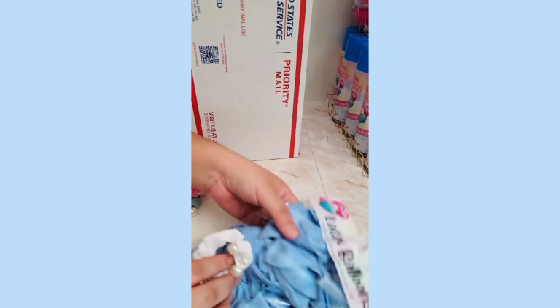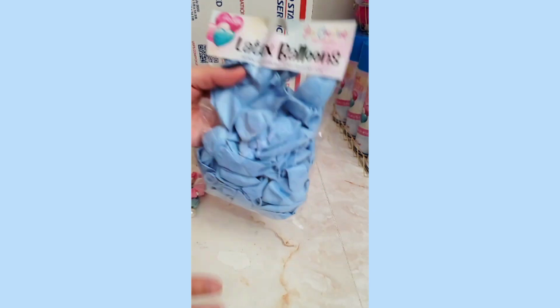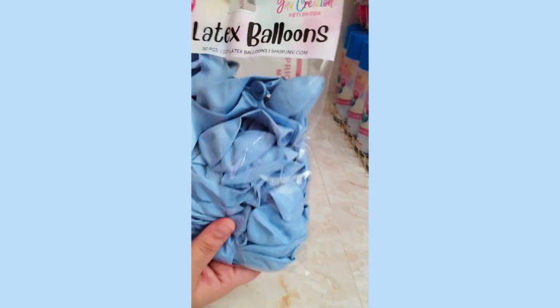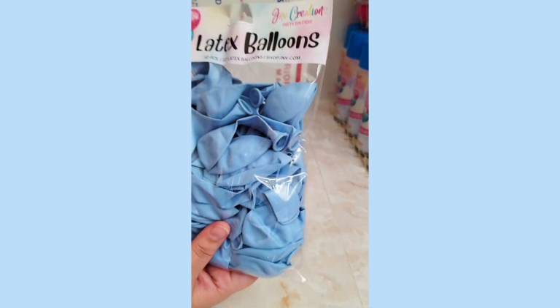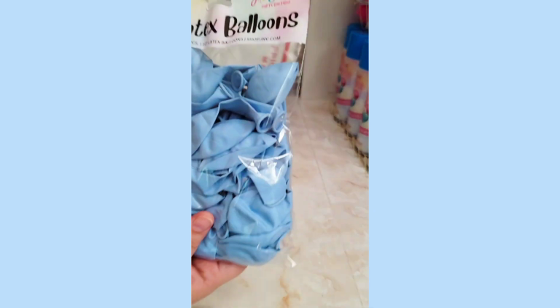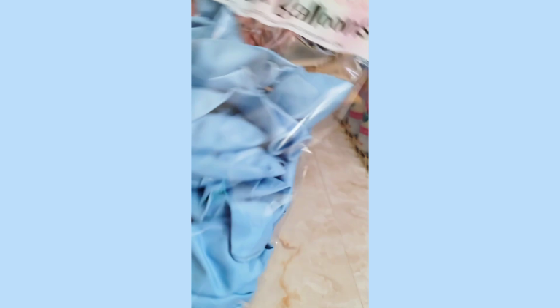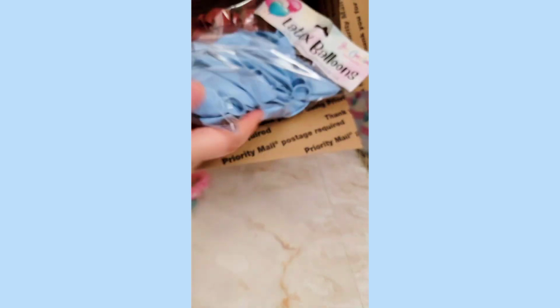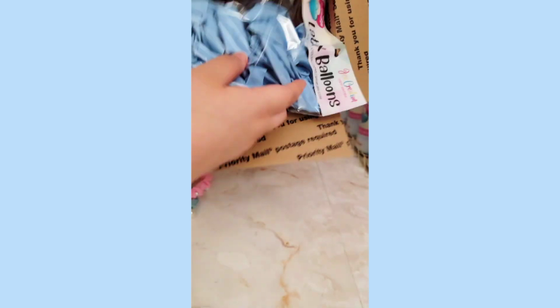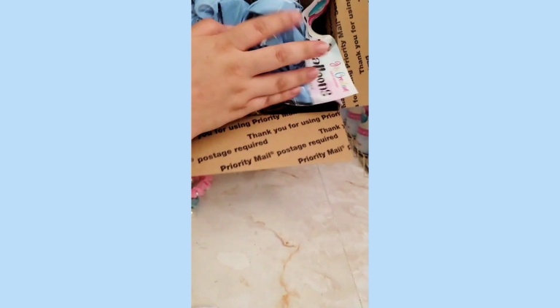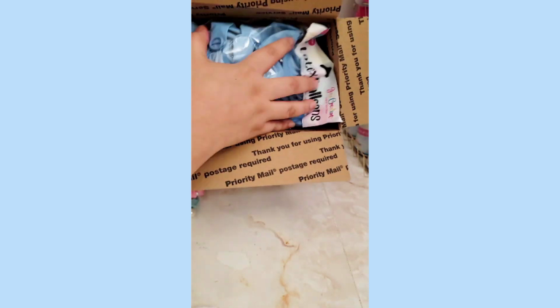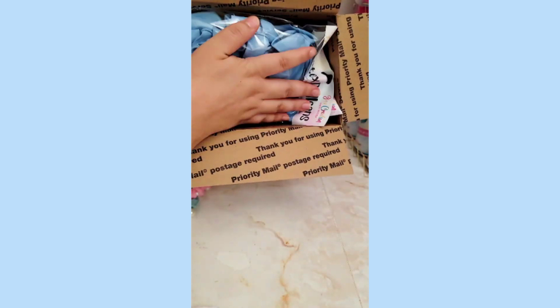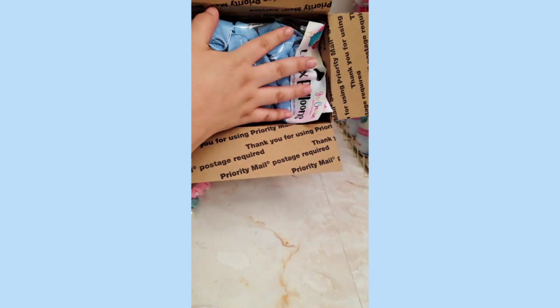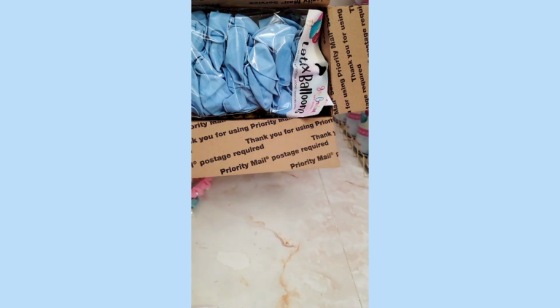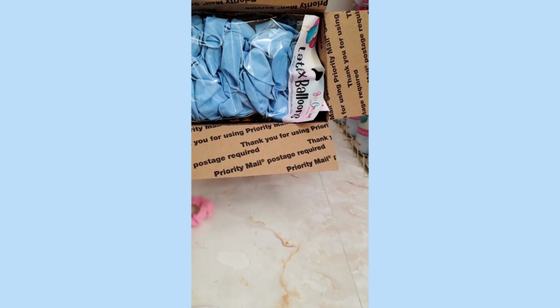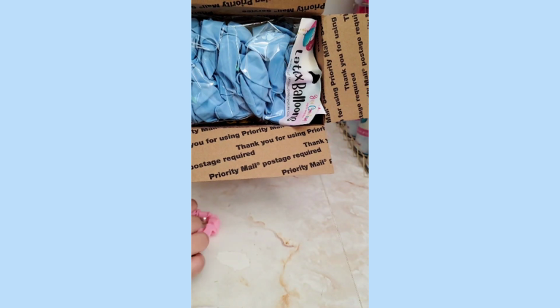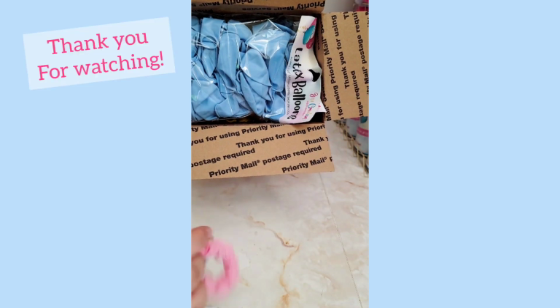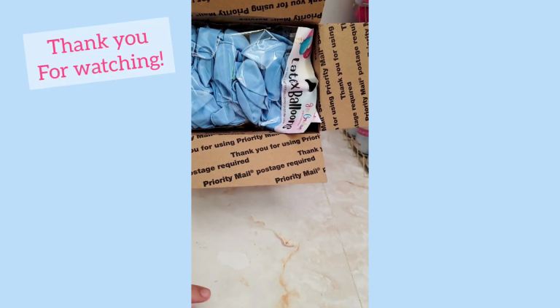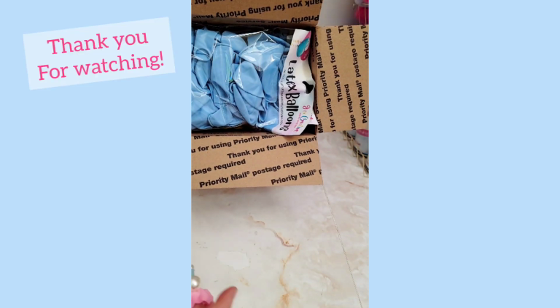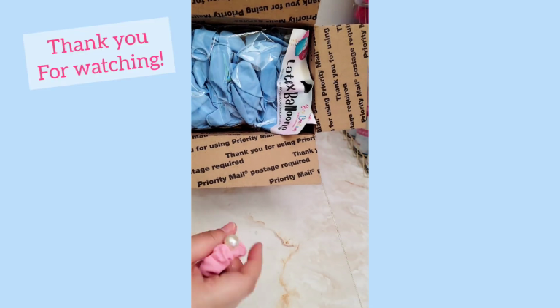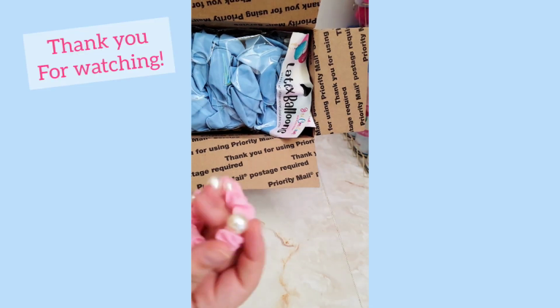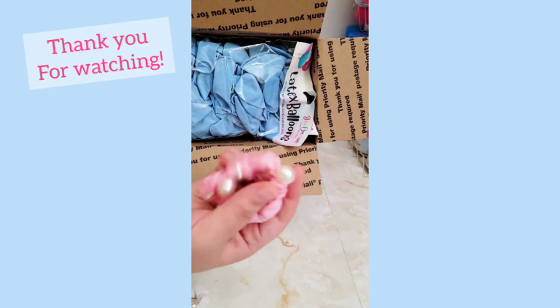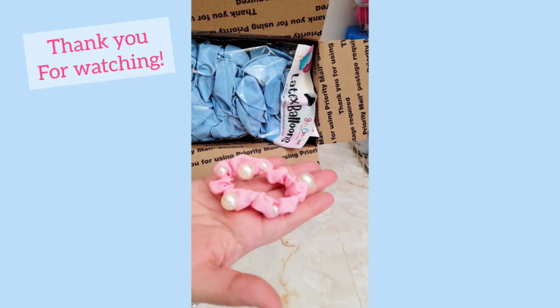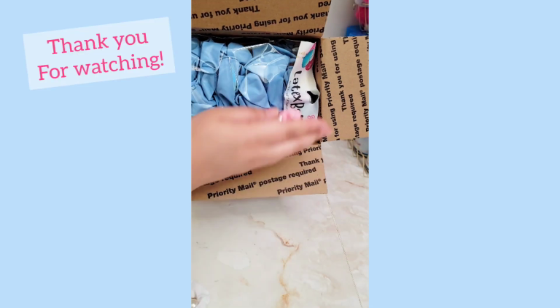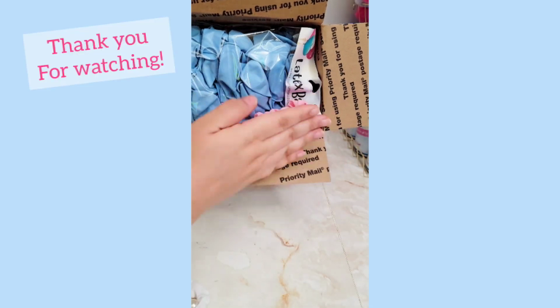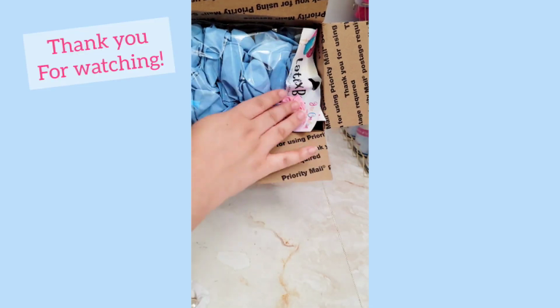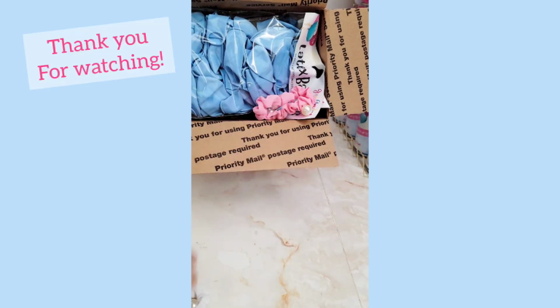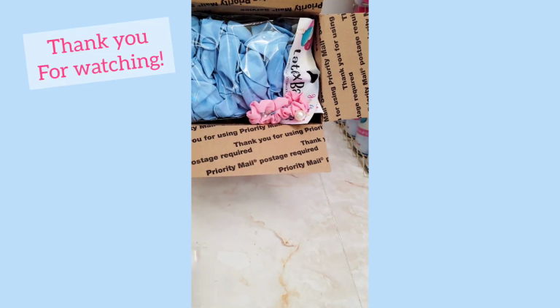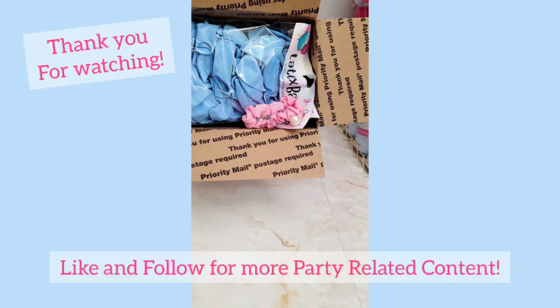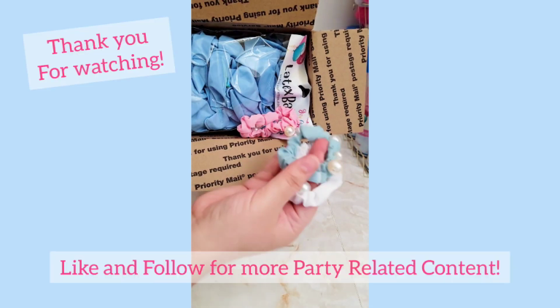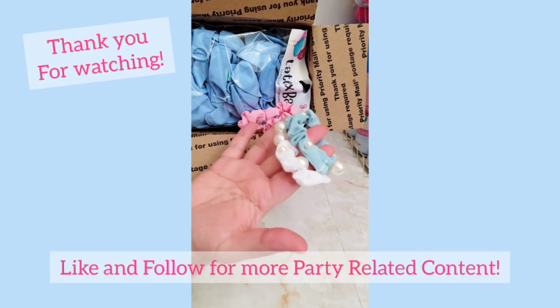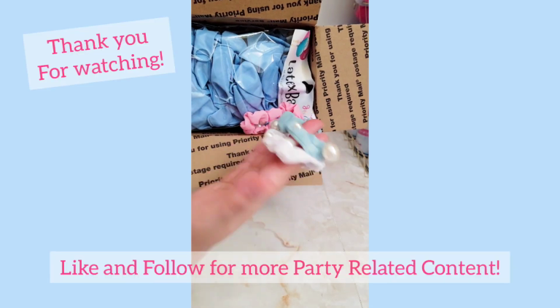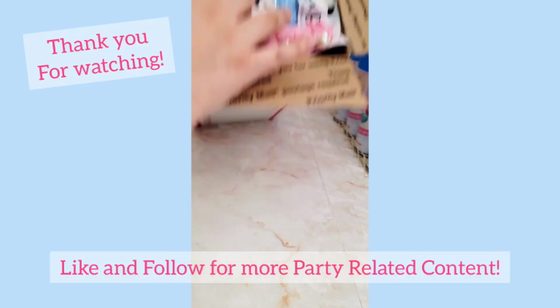She will be getting this in the mail soon, and hopefully I'll be doing a reveal of her final setup!